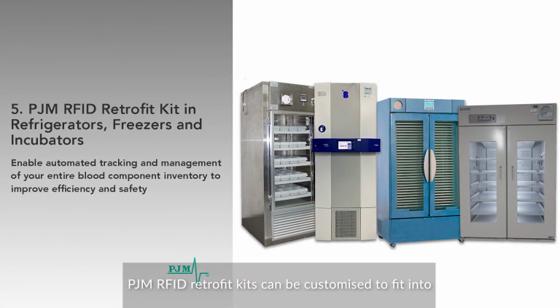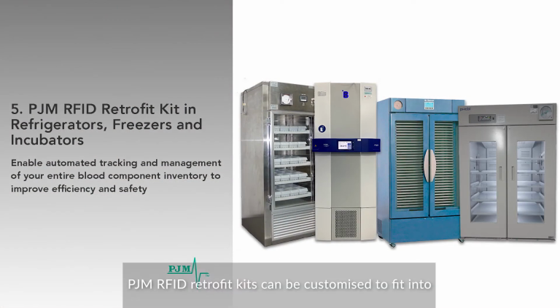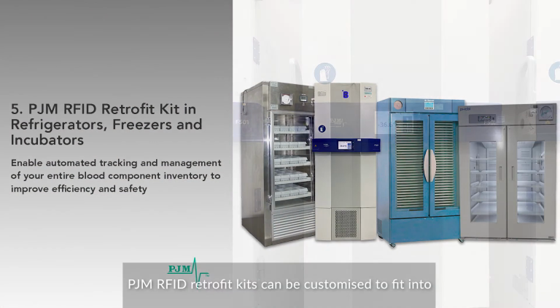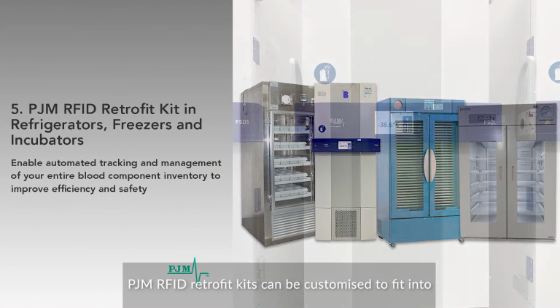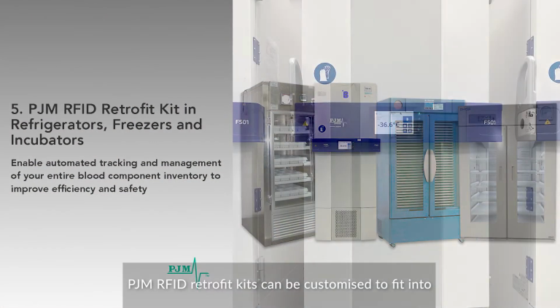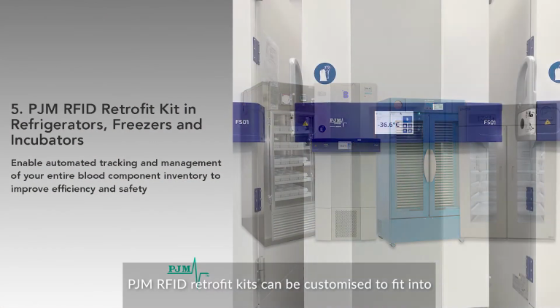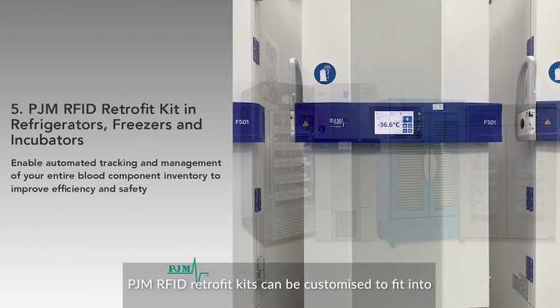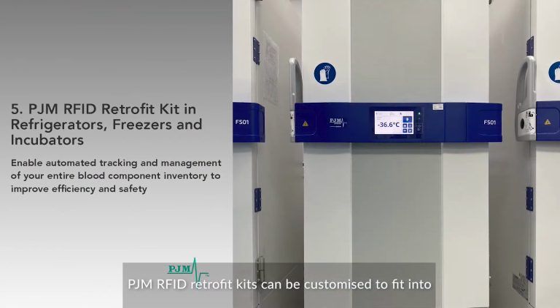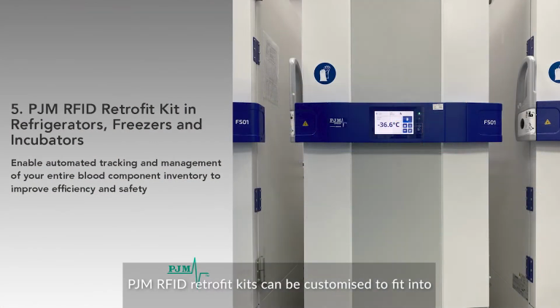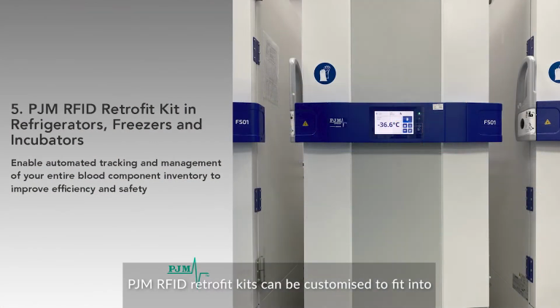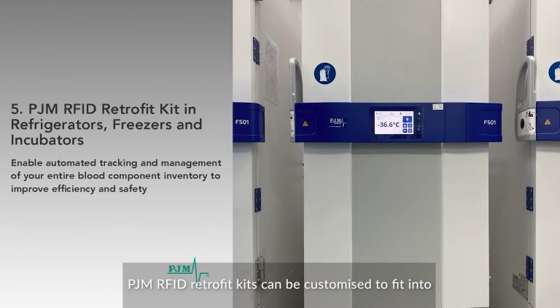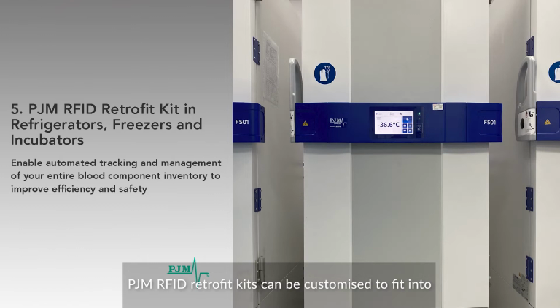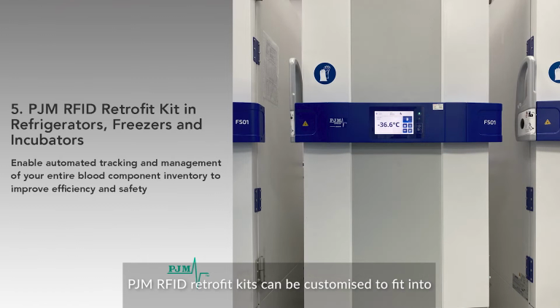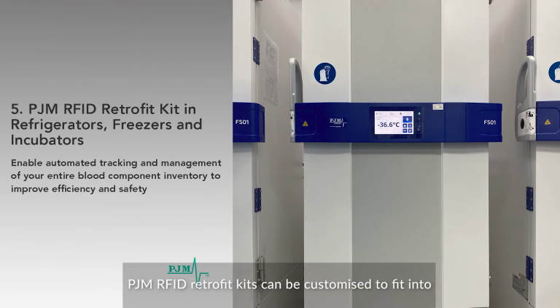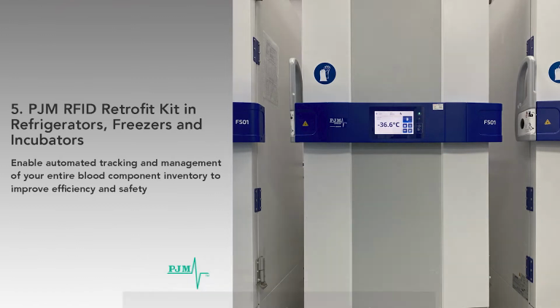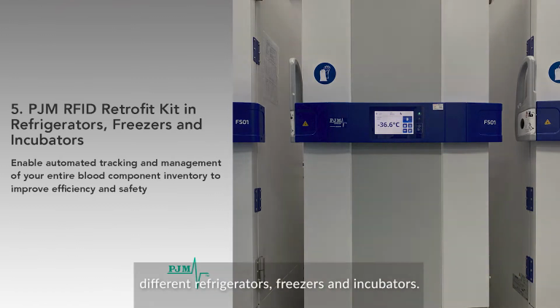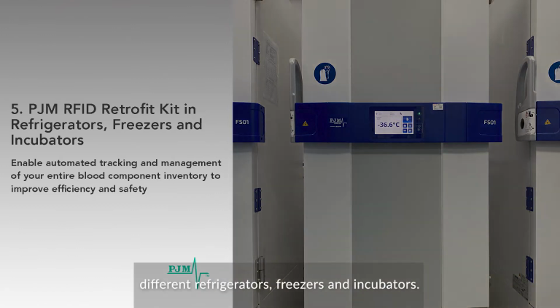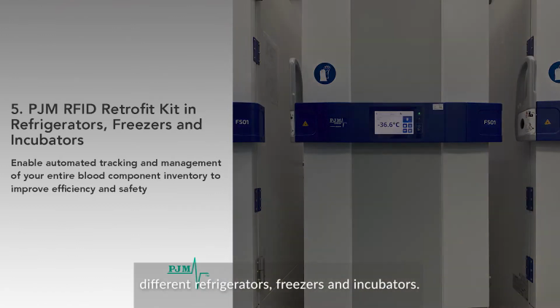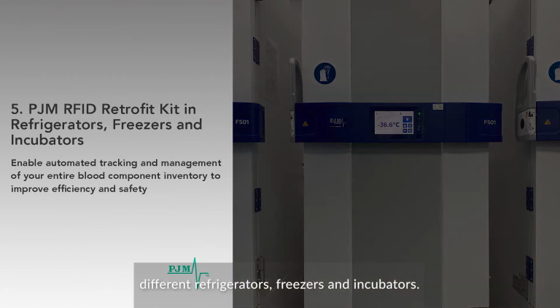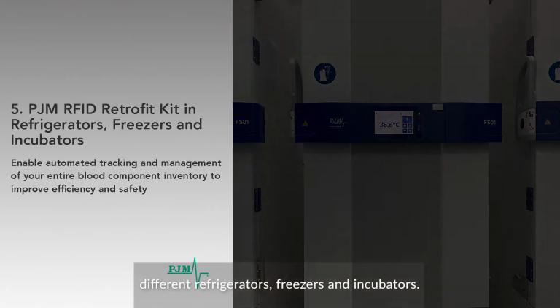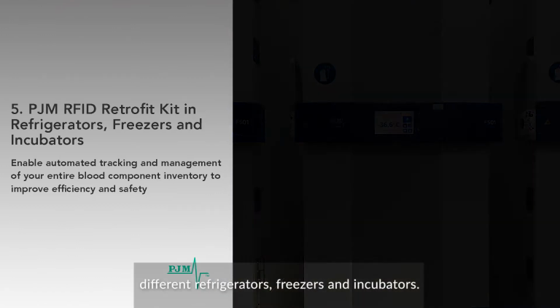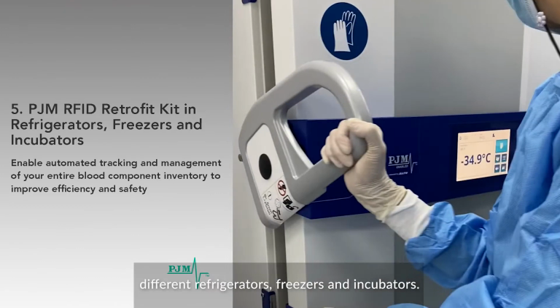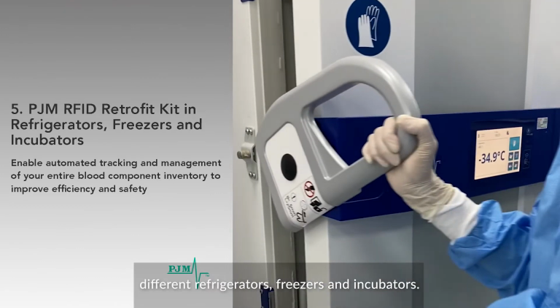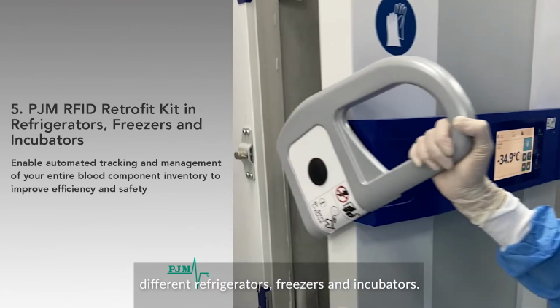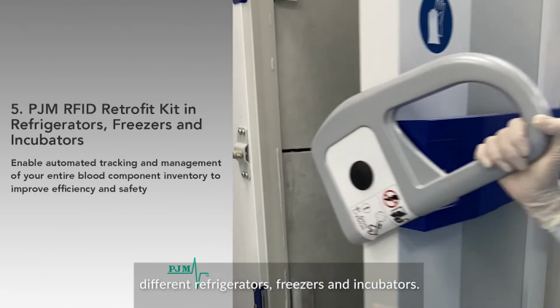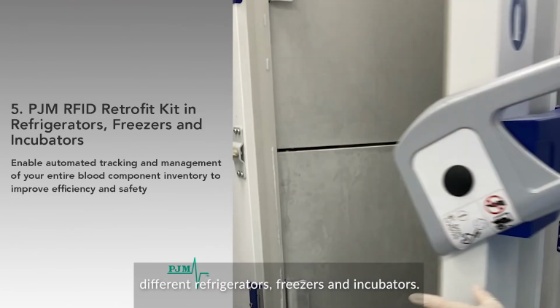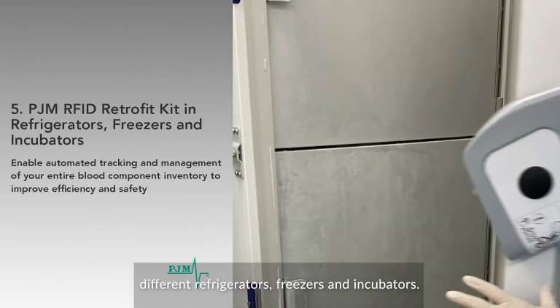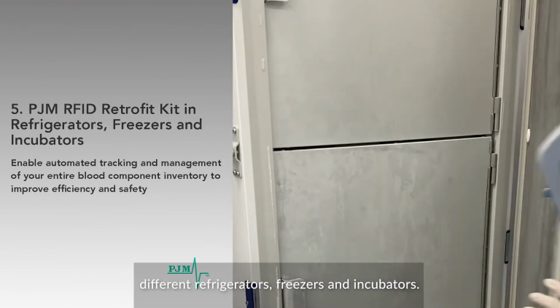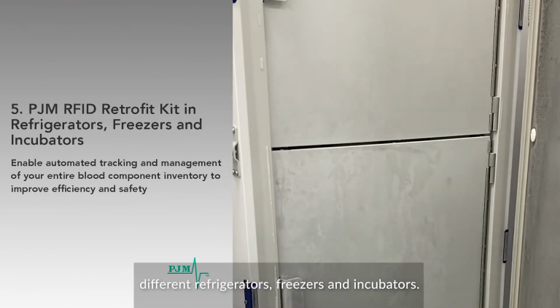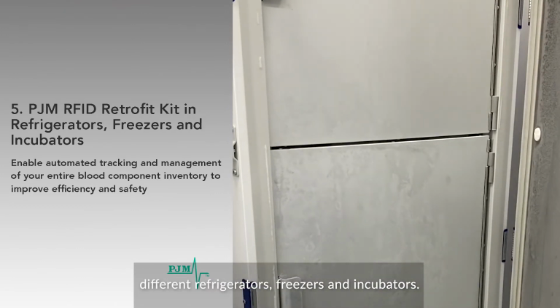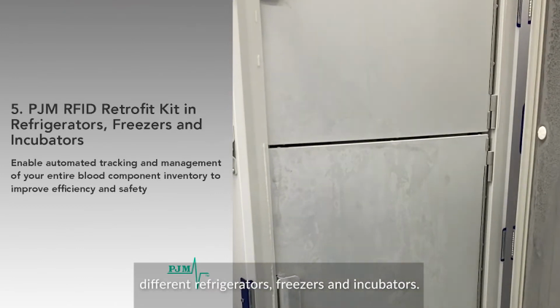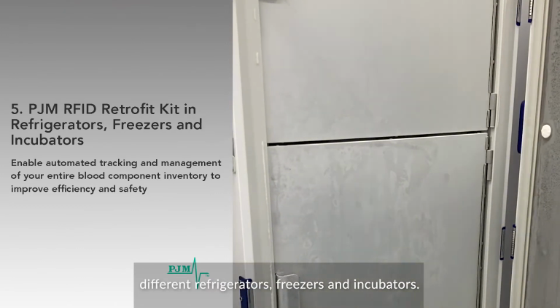PJM RFID retrofit kits can be customized to fit into different refrigerators, freezers and incubators.